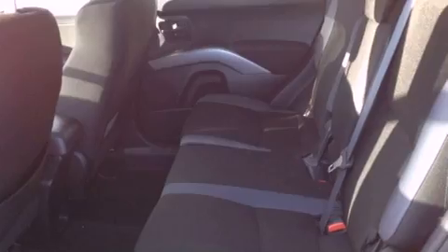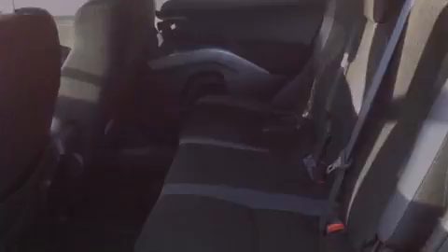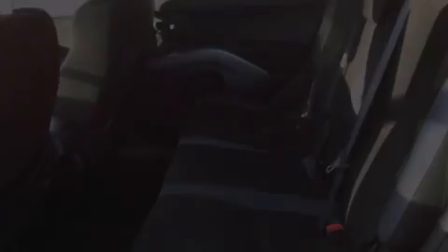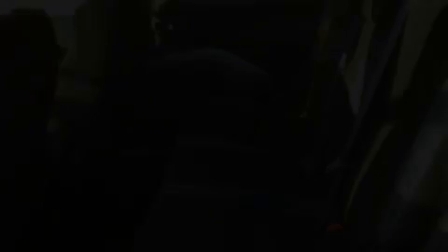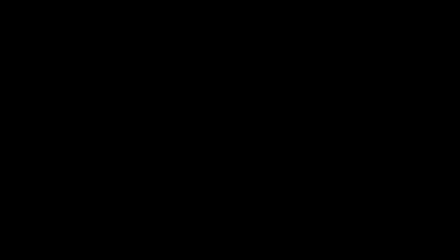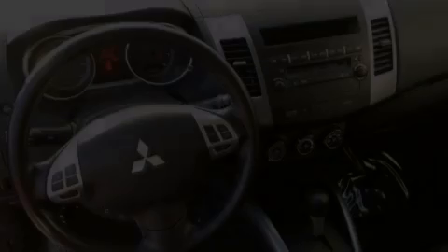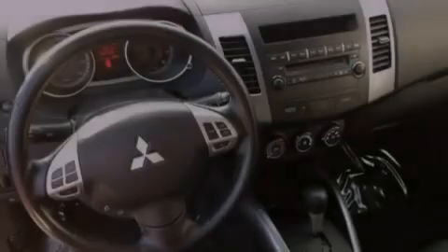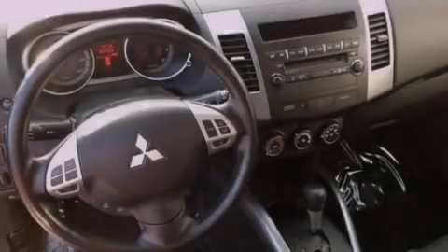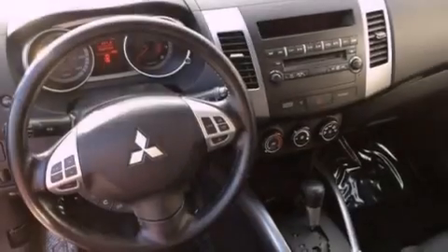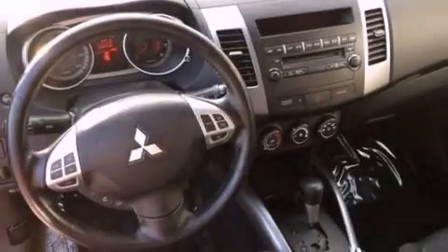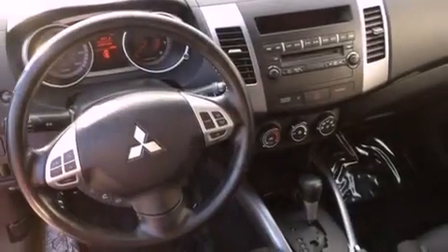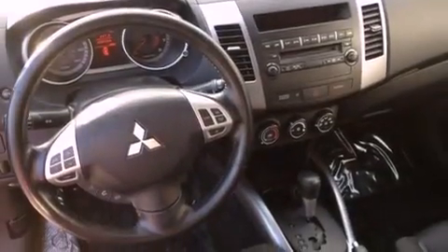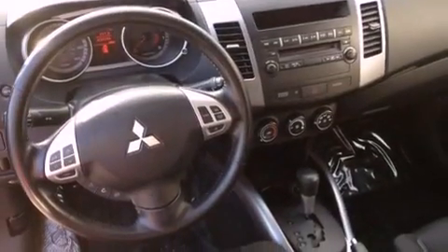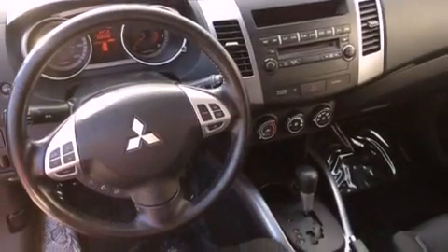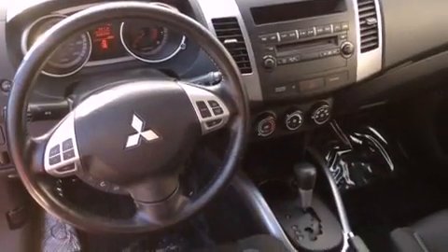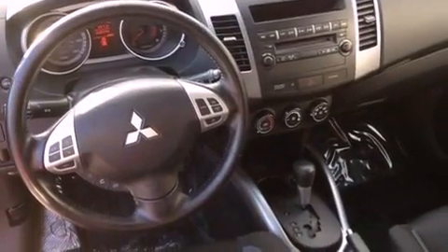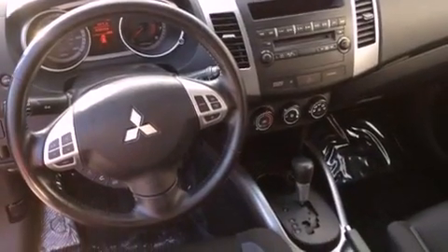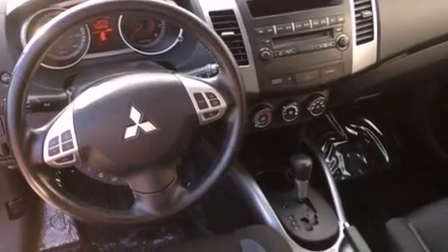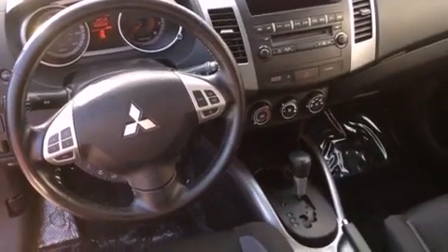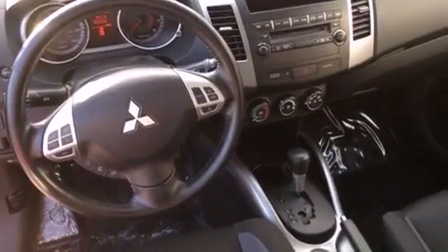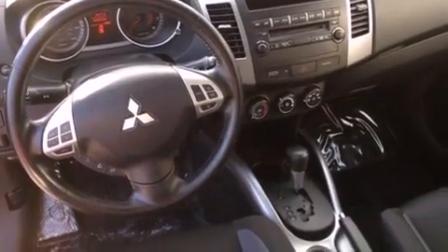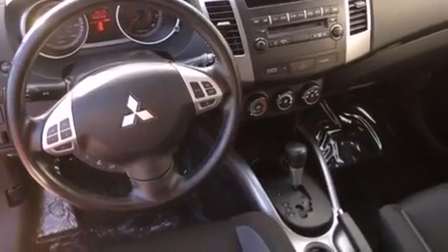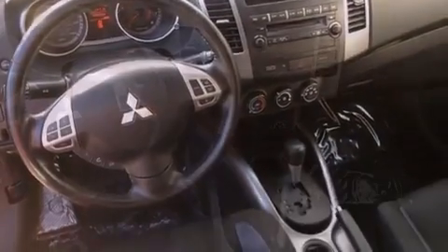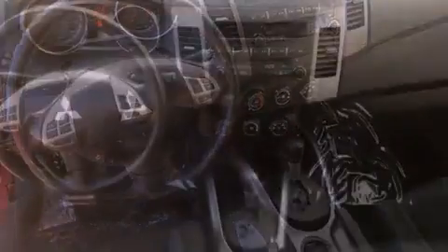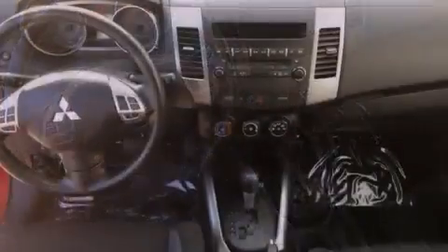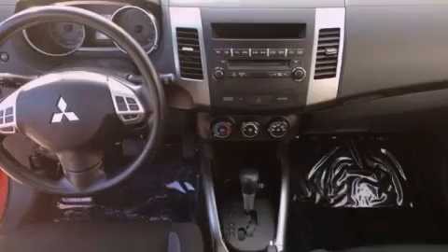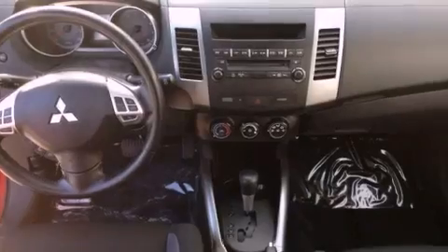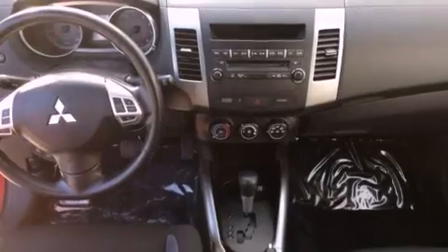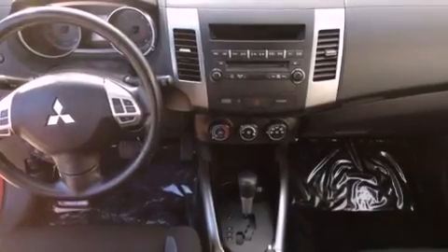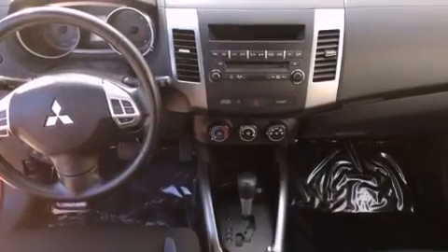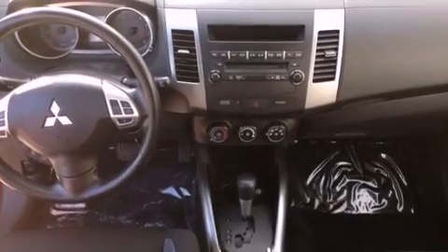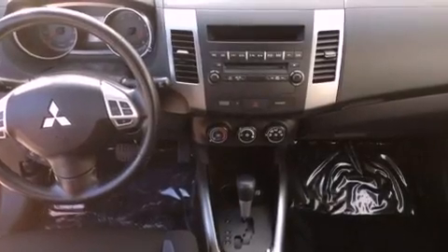Stability control, LED tail lights, an anti-lock braking system, side impact airbags, and air conditioning.